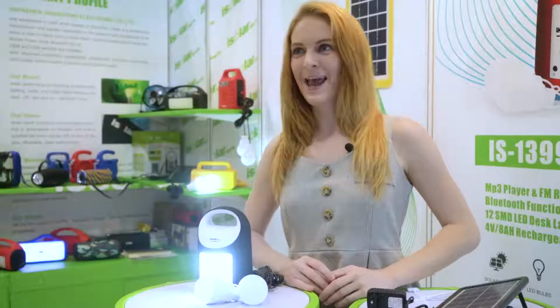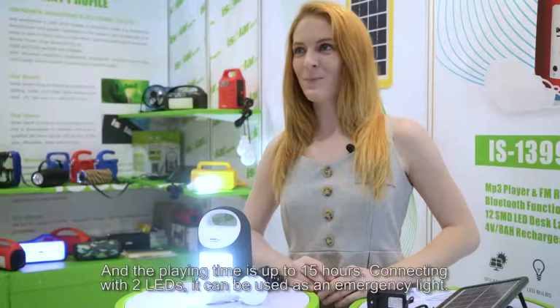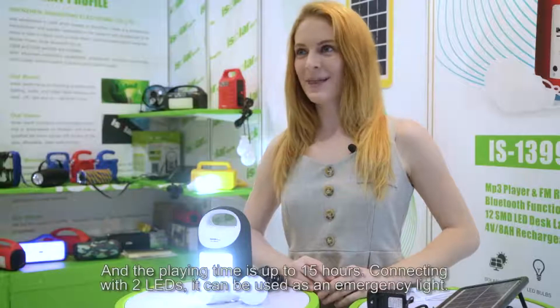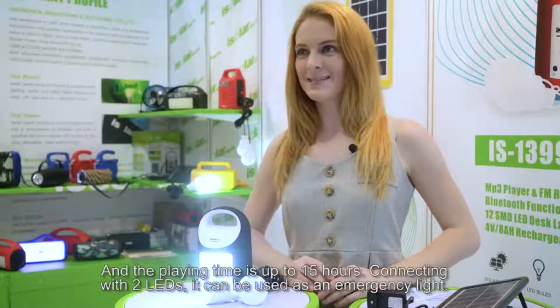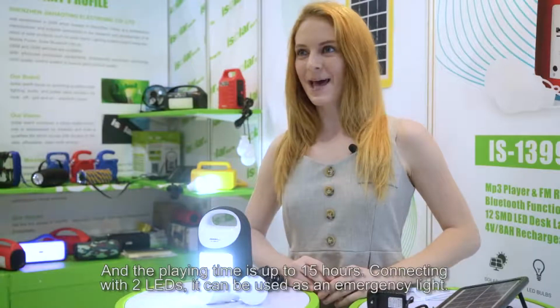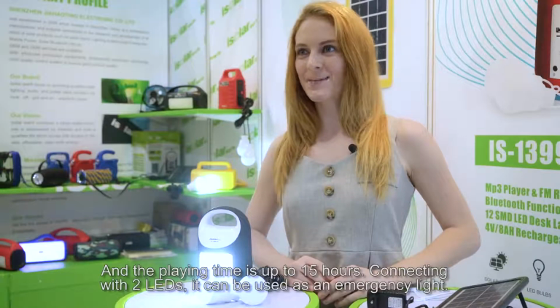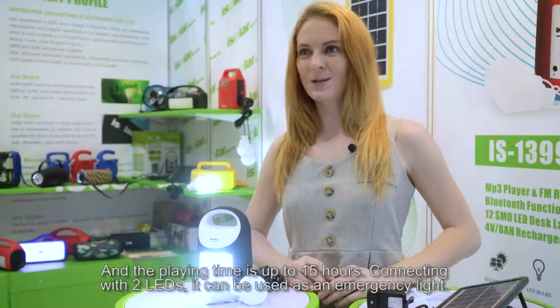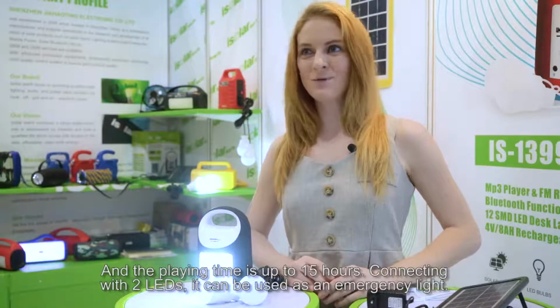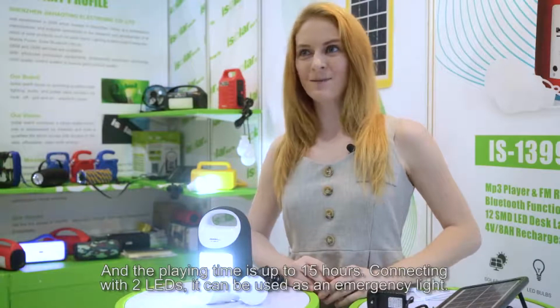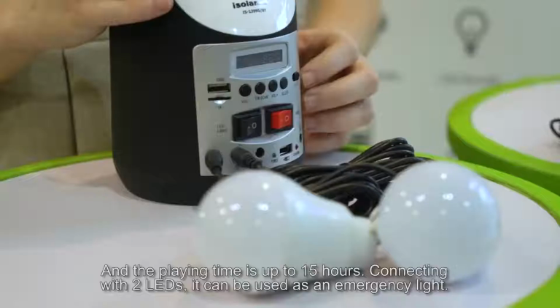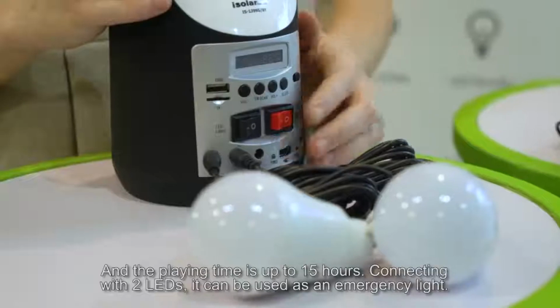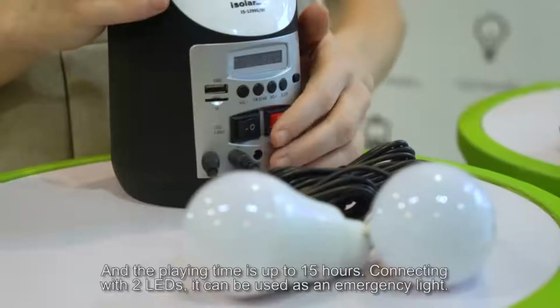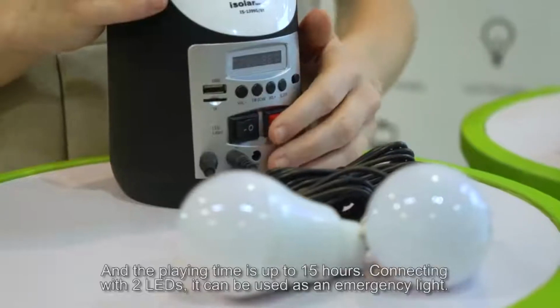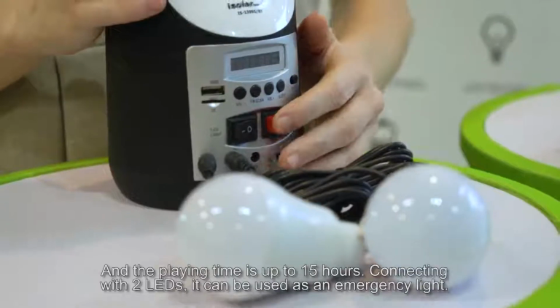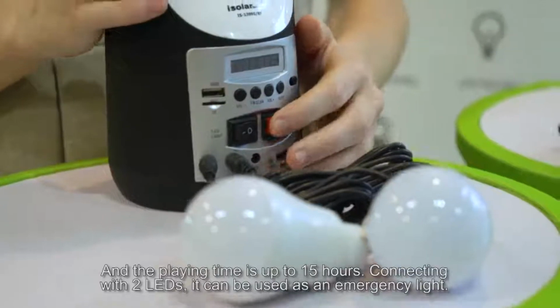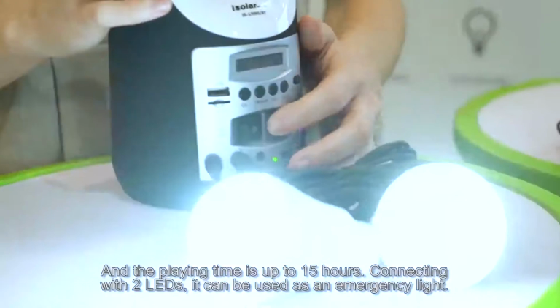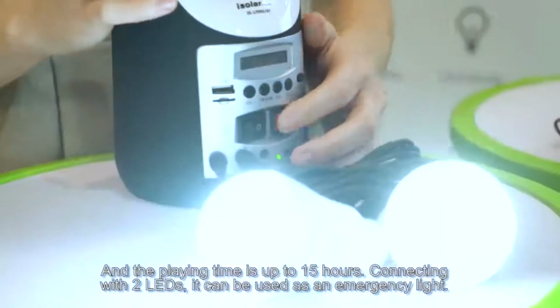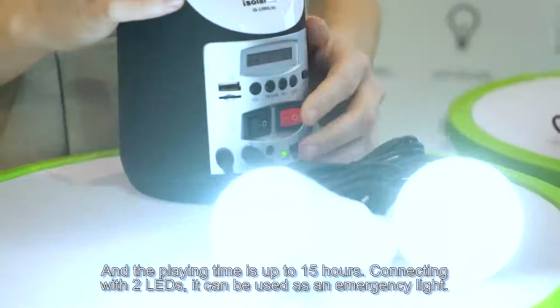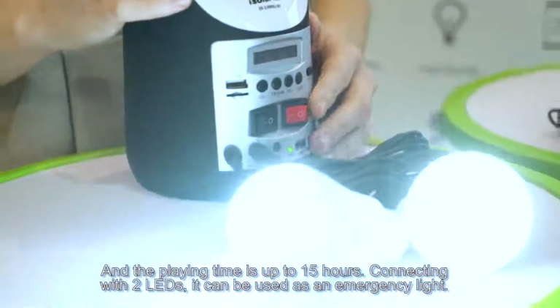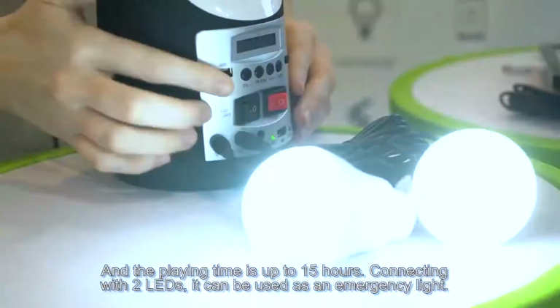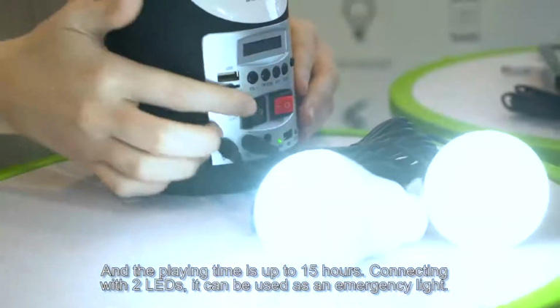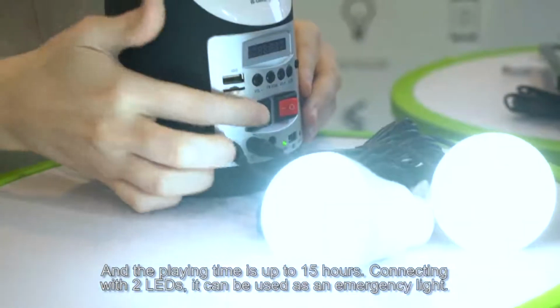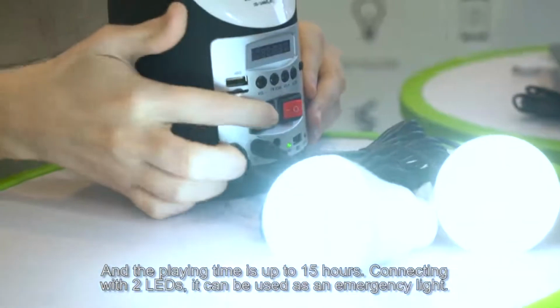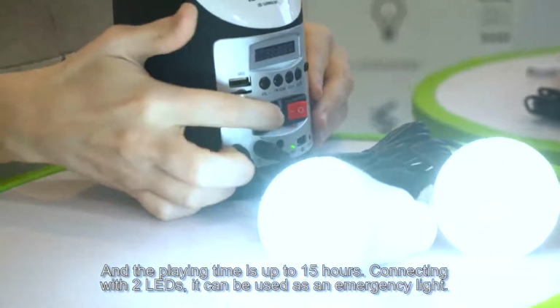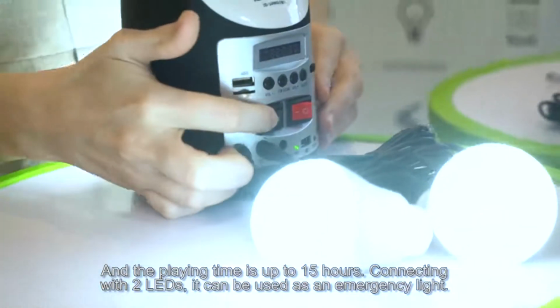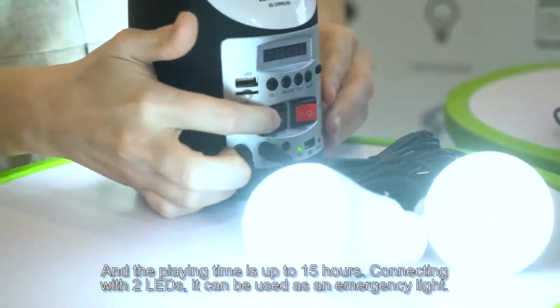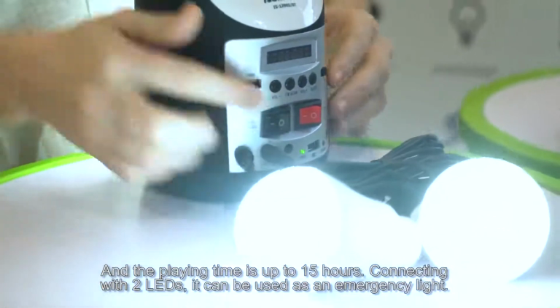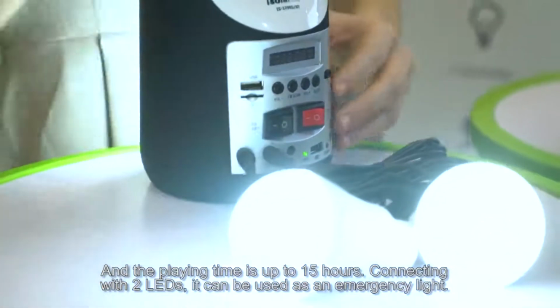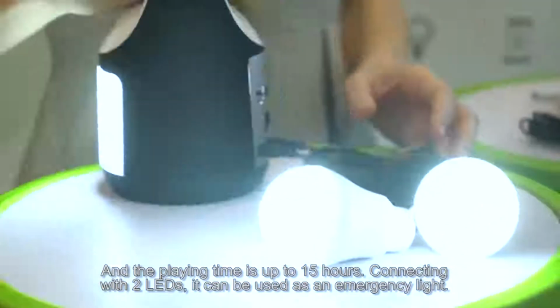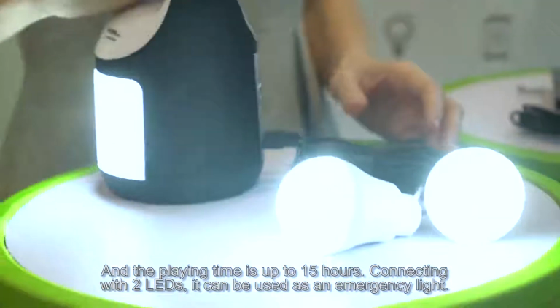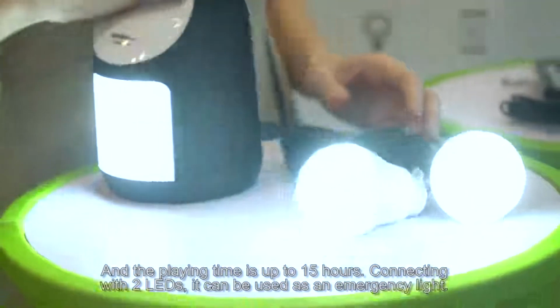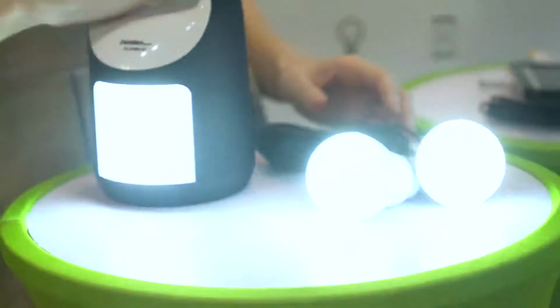The playing time is up to 15 hours. Connecting with two LEDs, it can also be used as an emergency light.